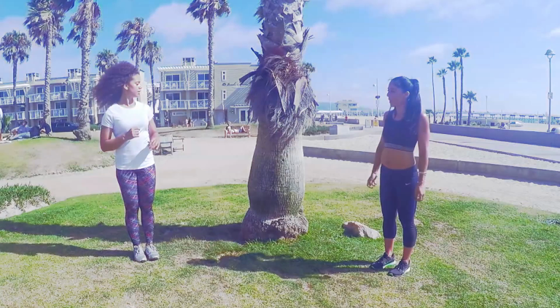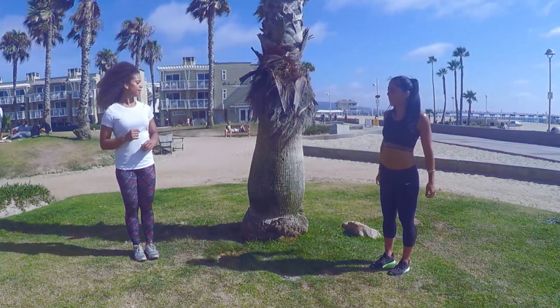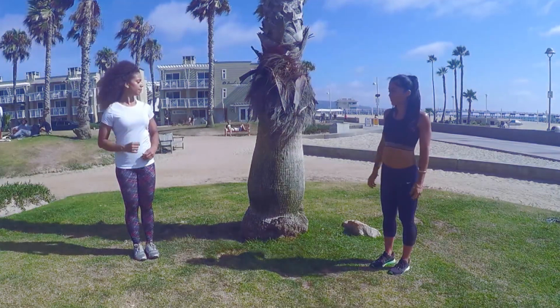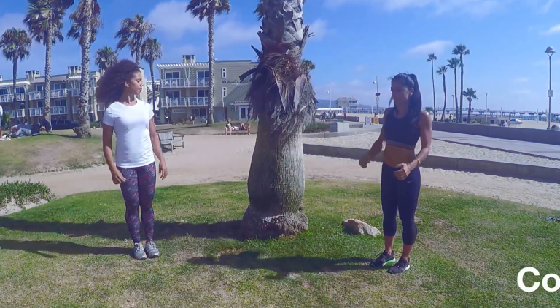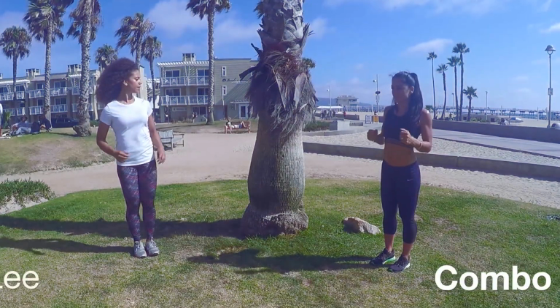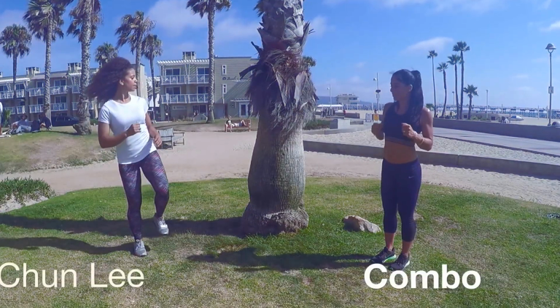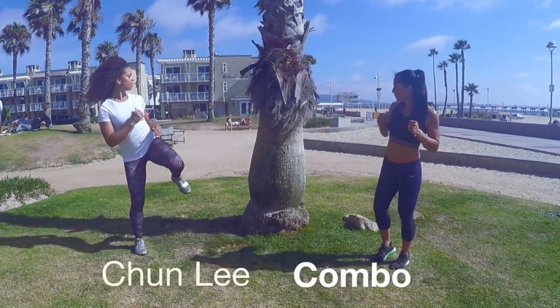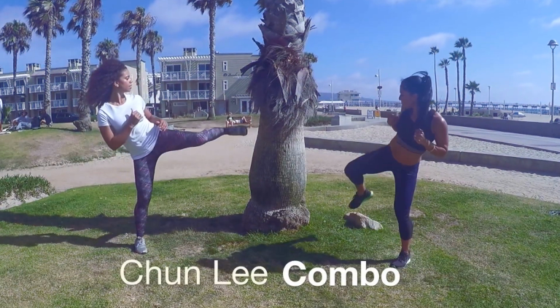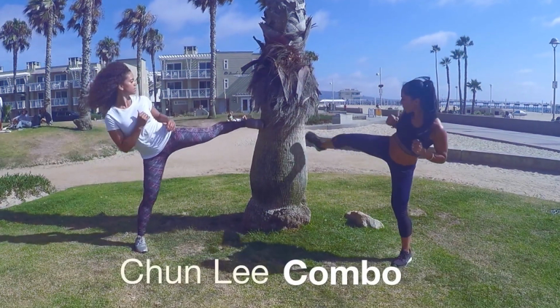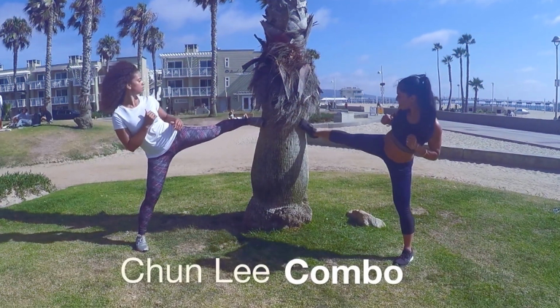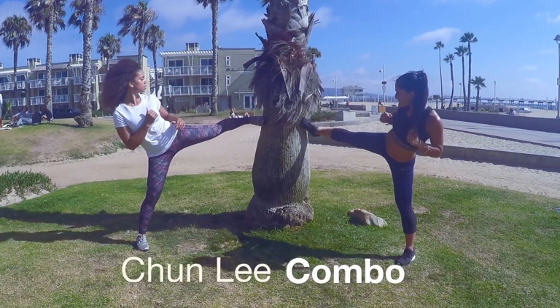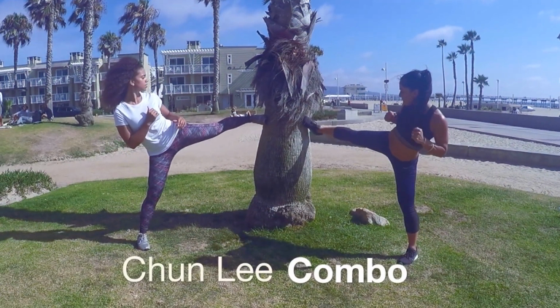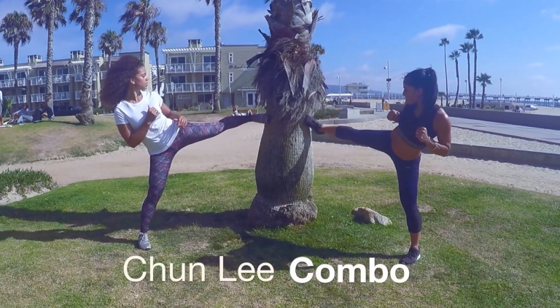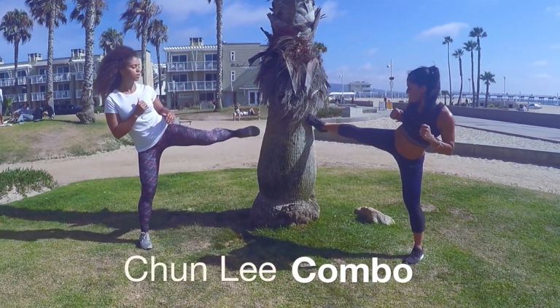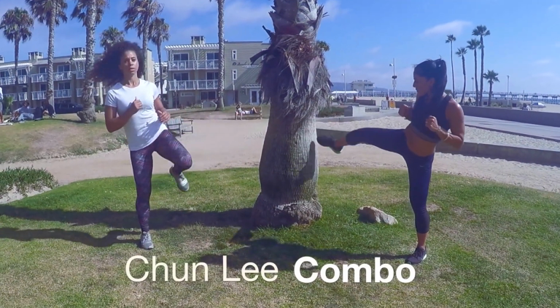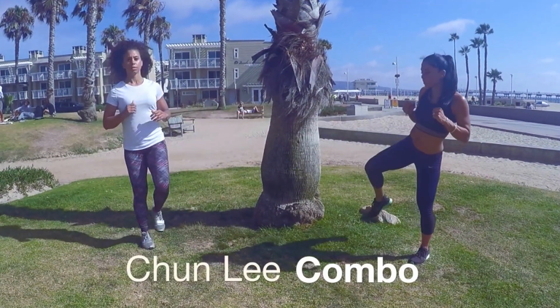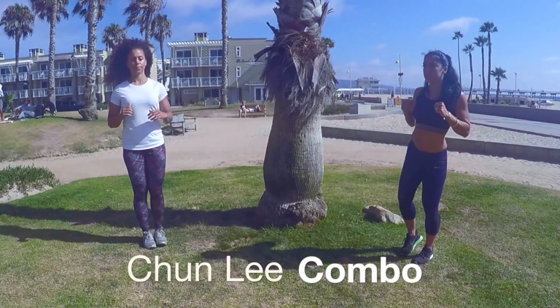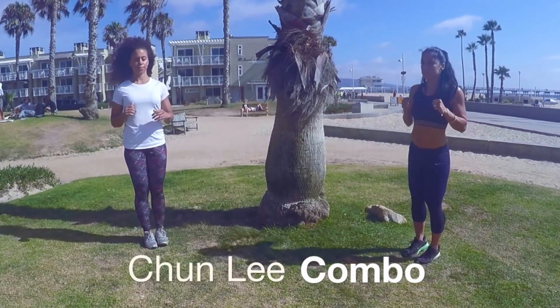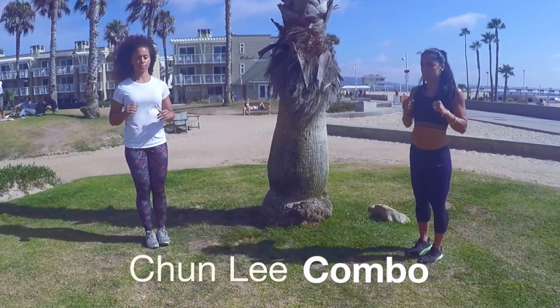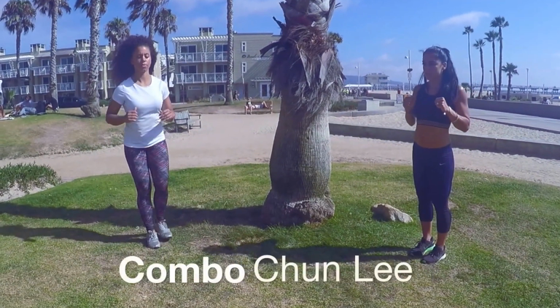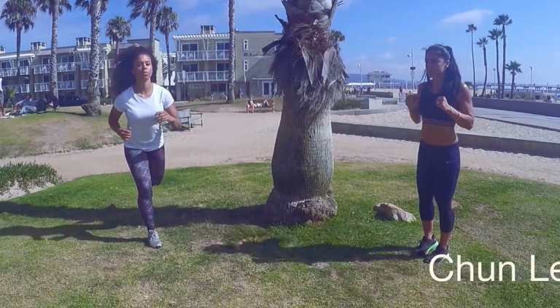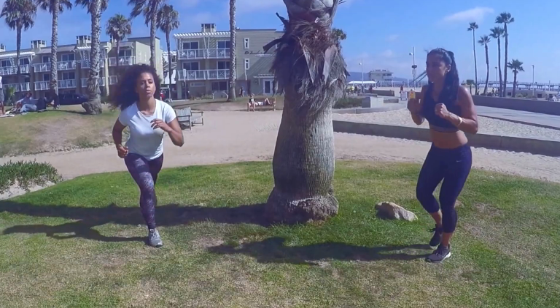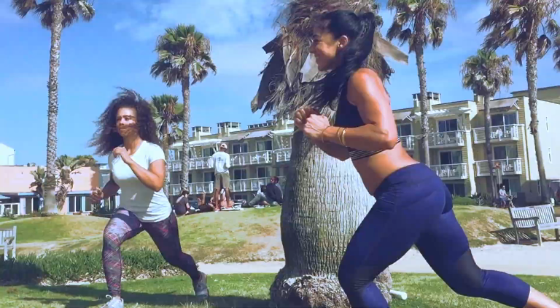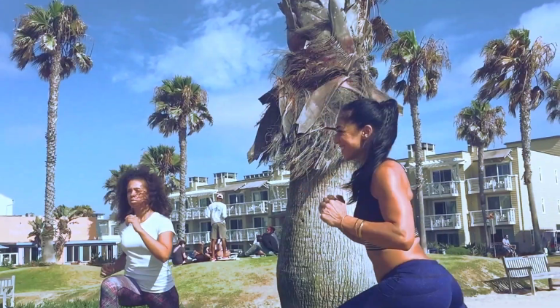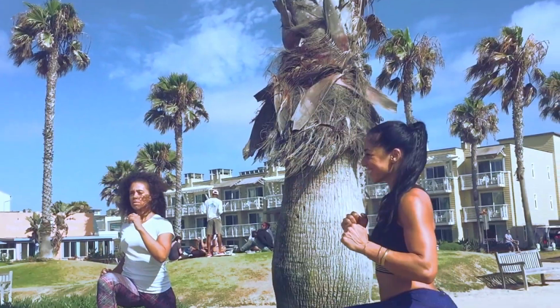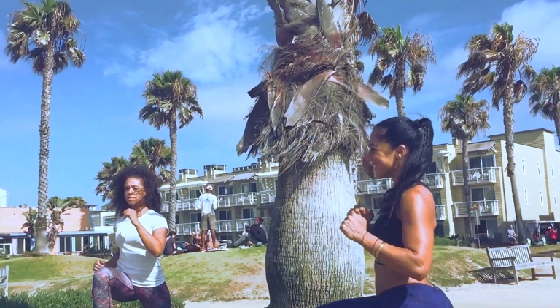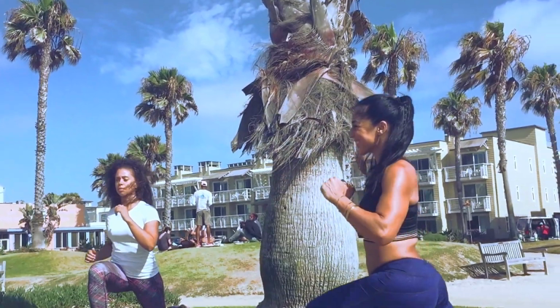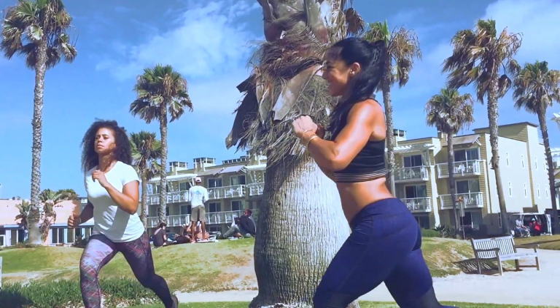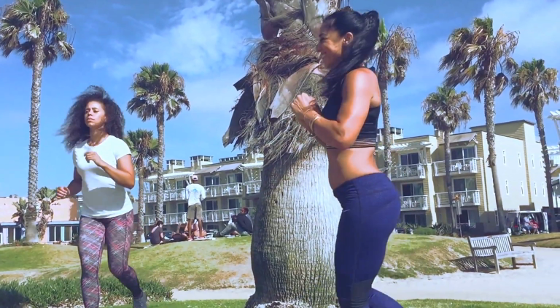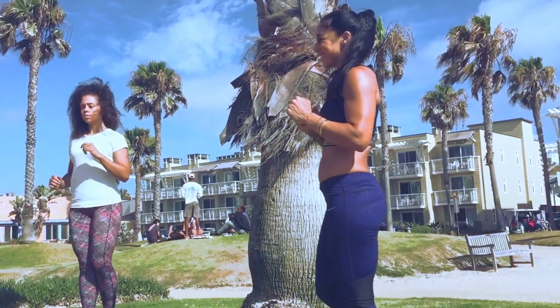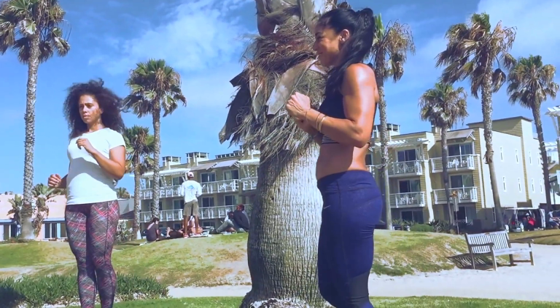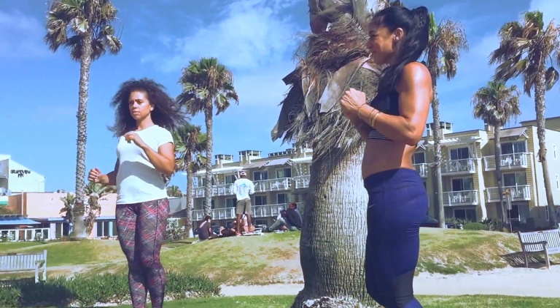And finally, the Chun-Li Combo. Stay on one side — side kick, step back lunge, front kick.